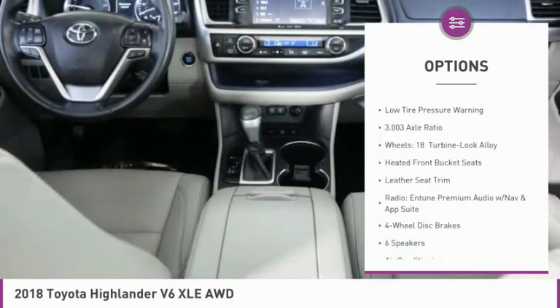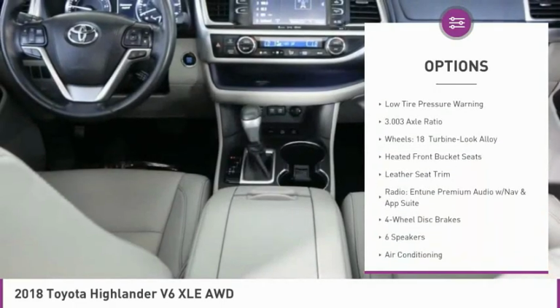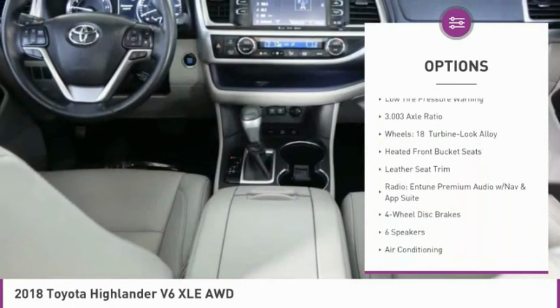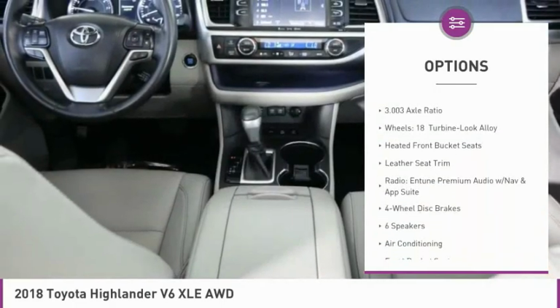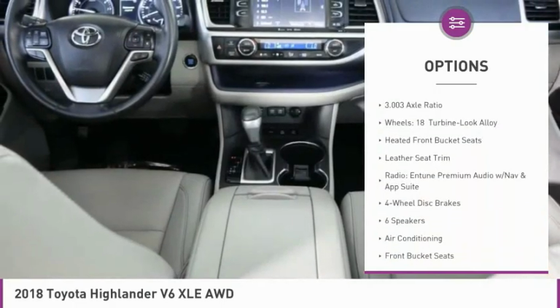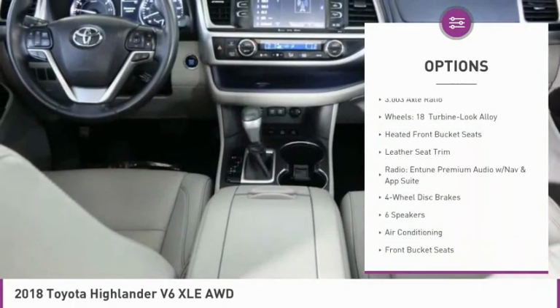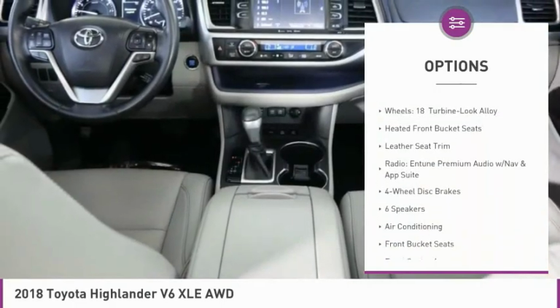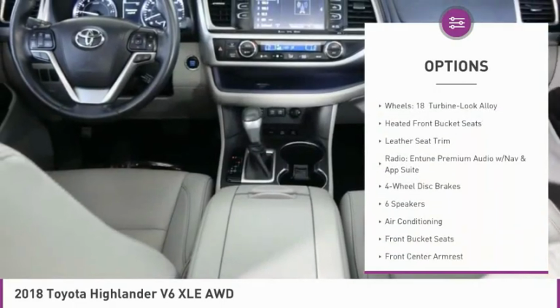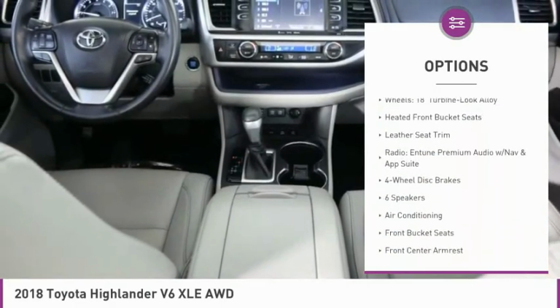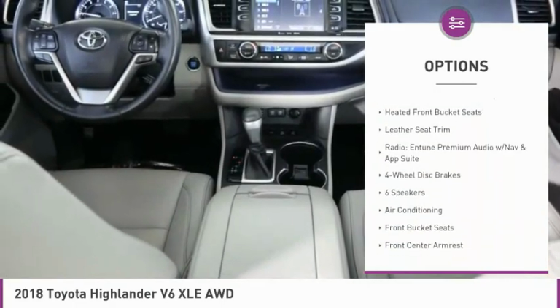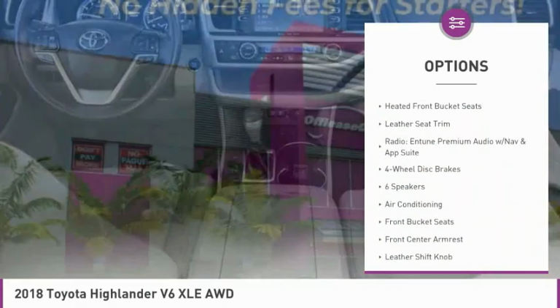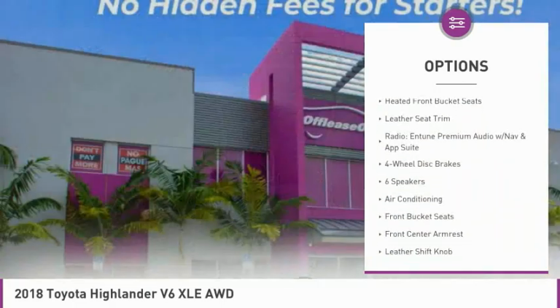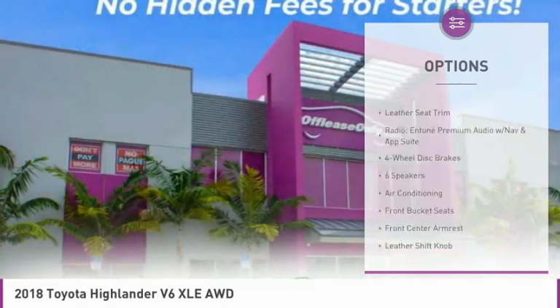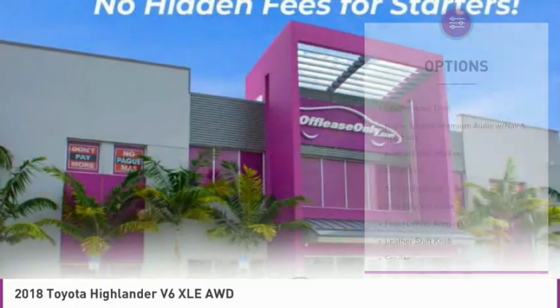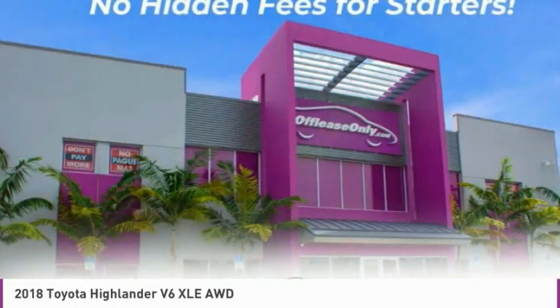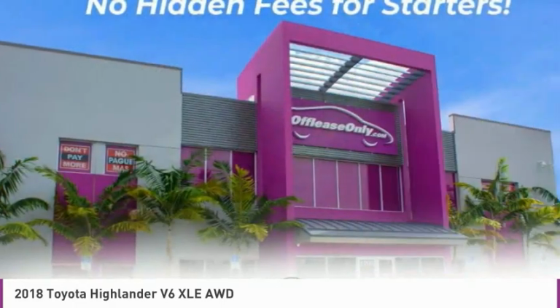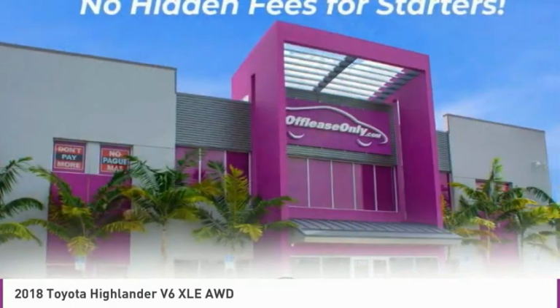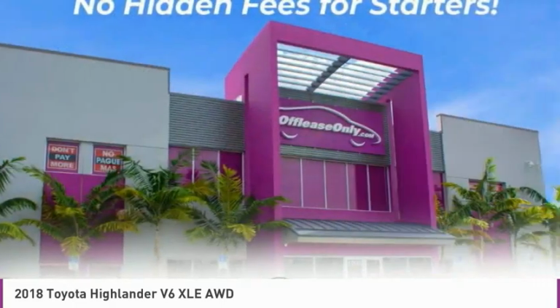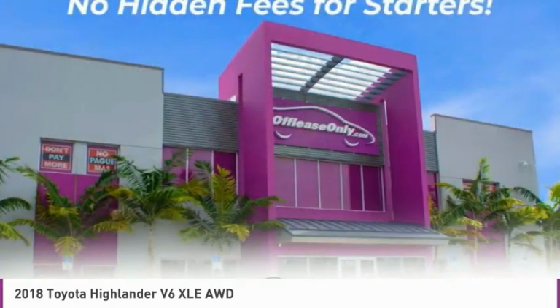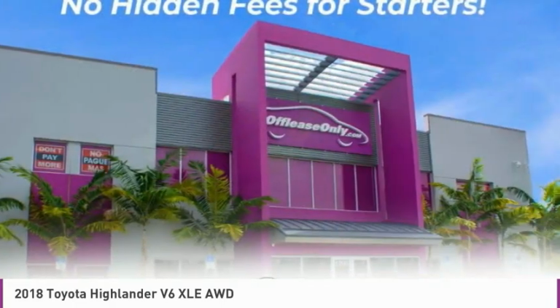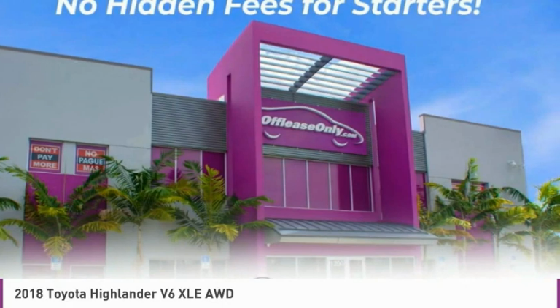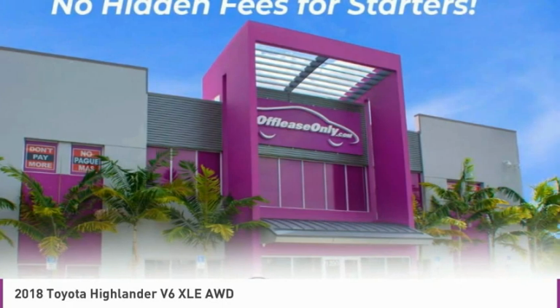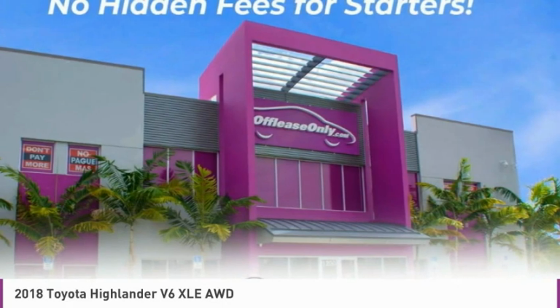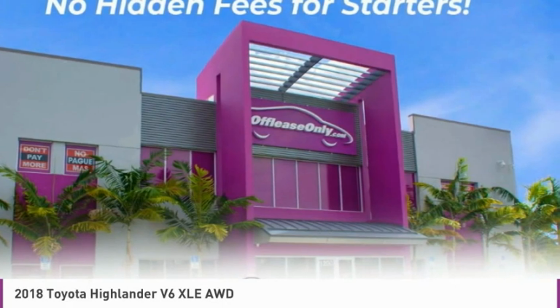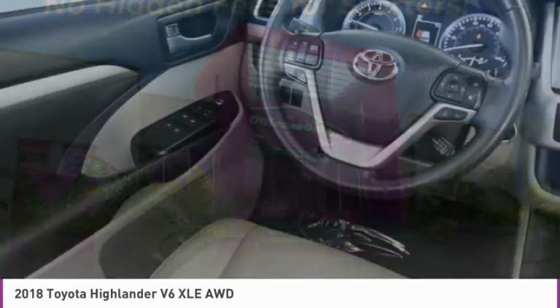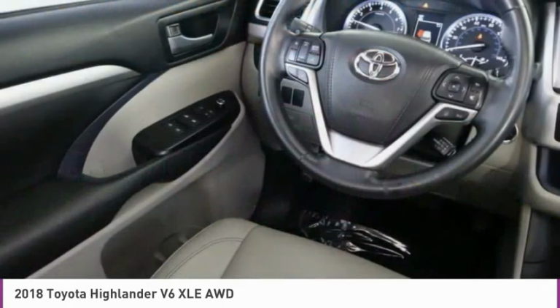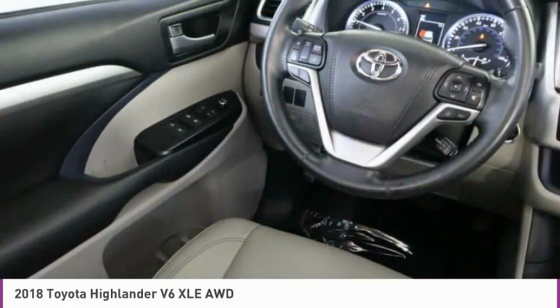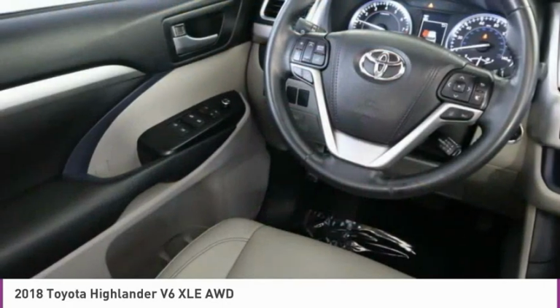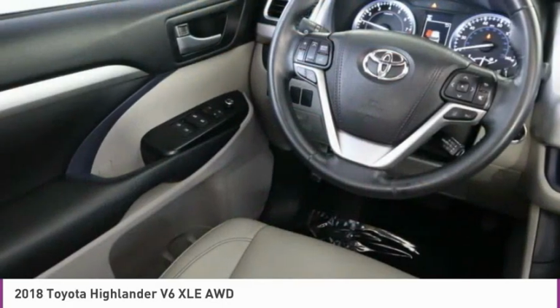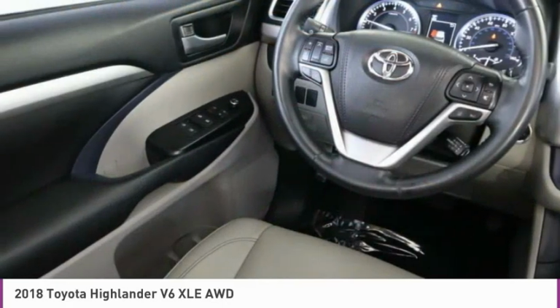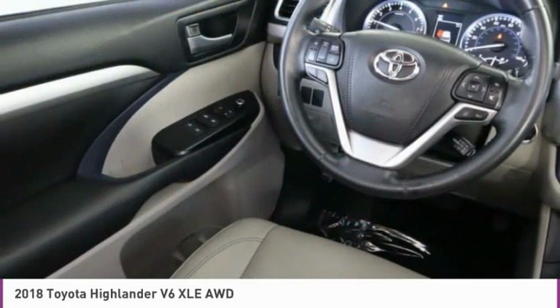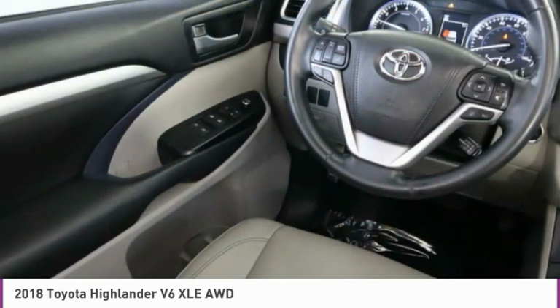Four-wheel disc brakes, power moonroof, navigation system, heated front seats, low tire pressure warning.